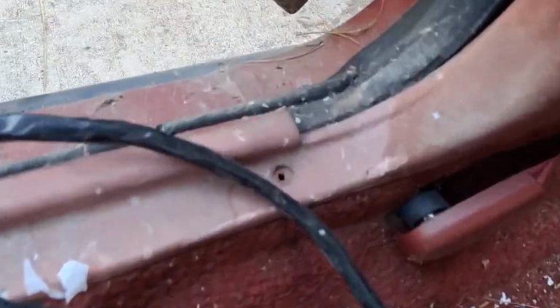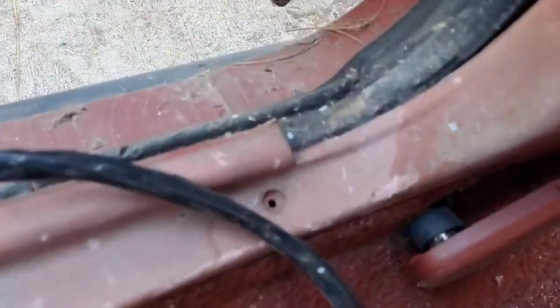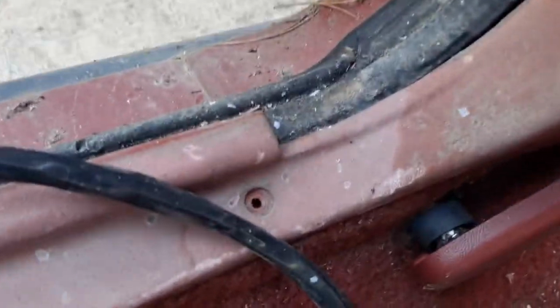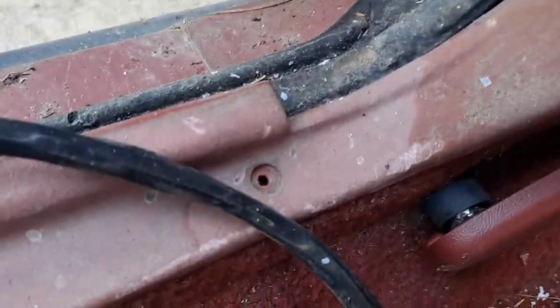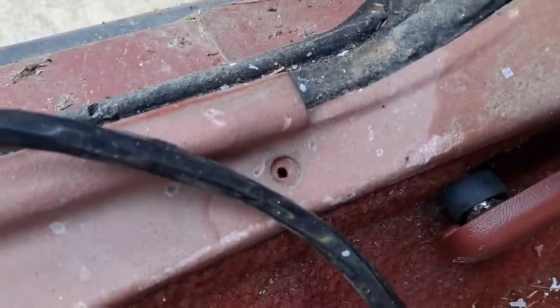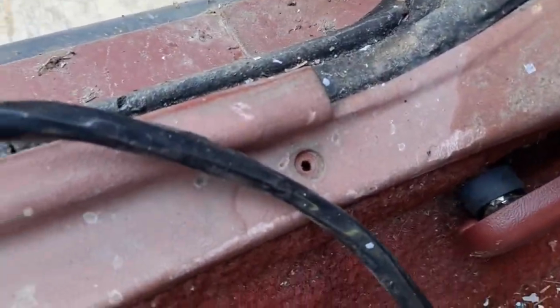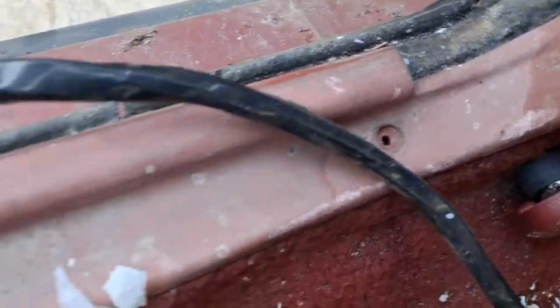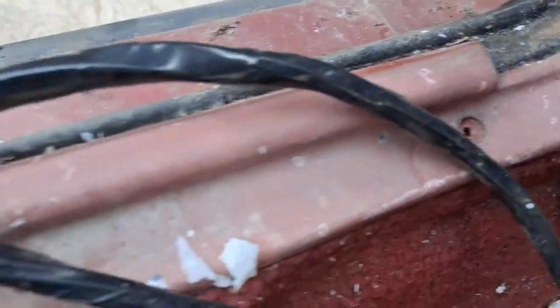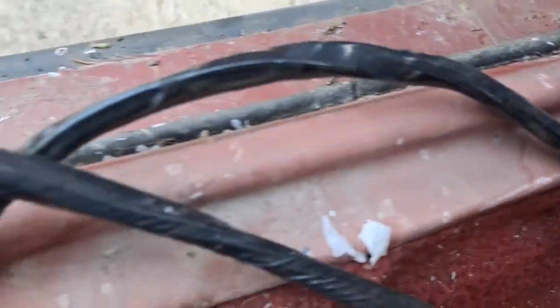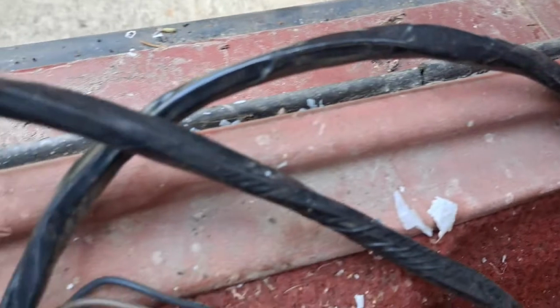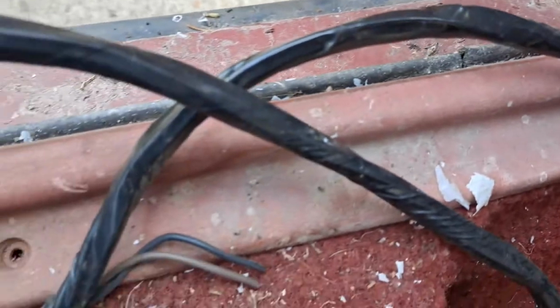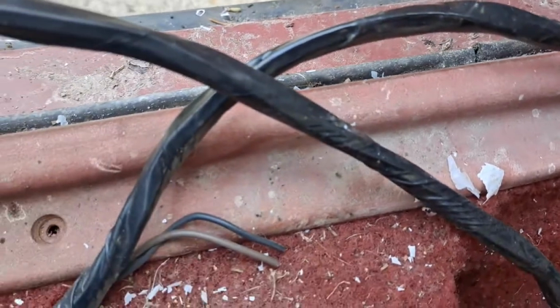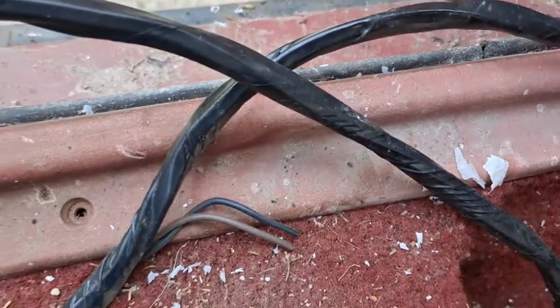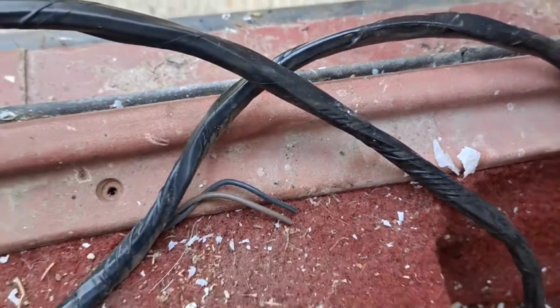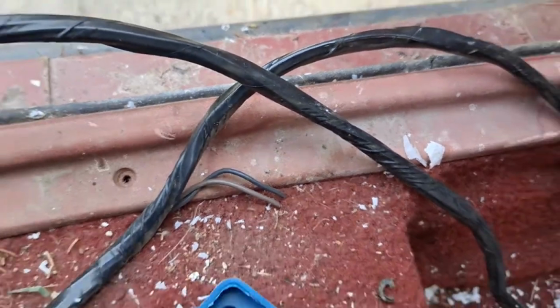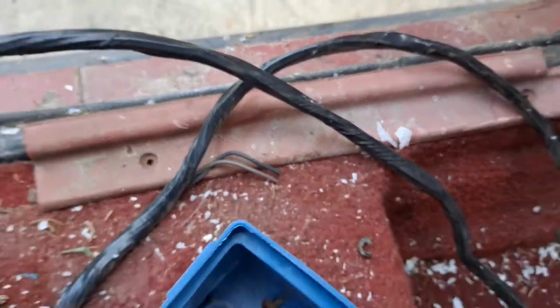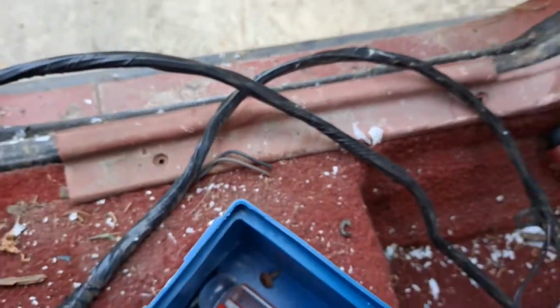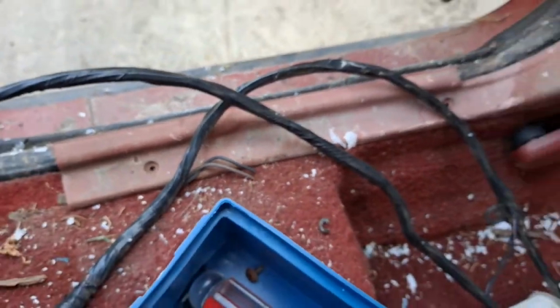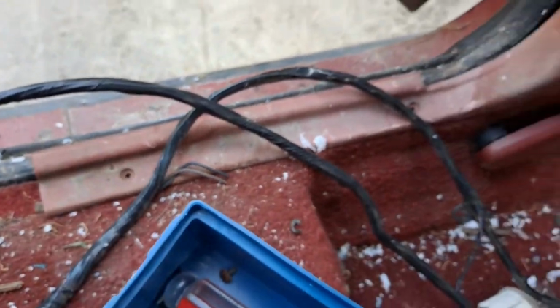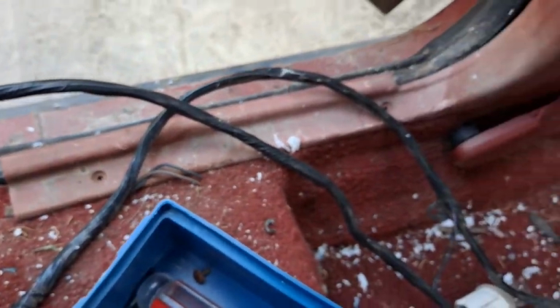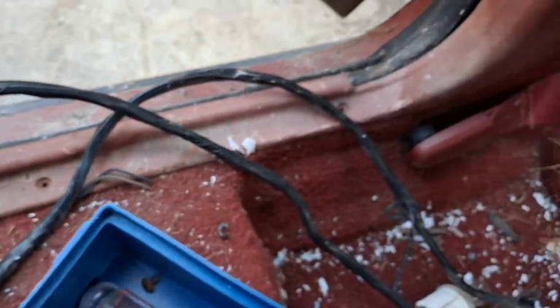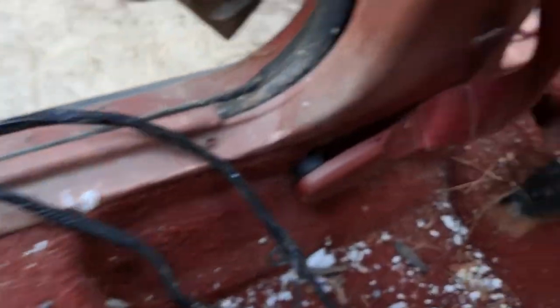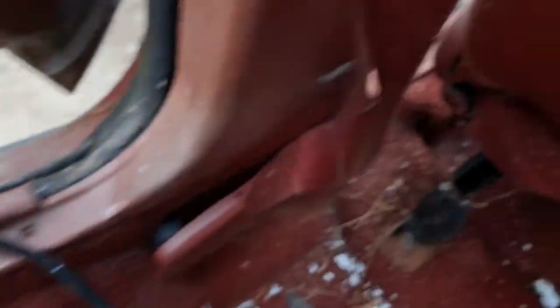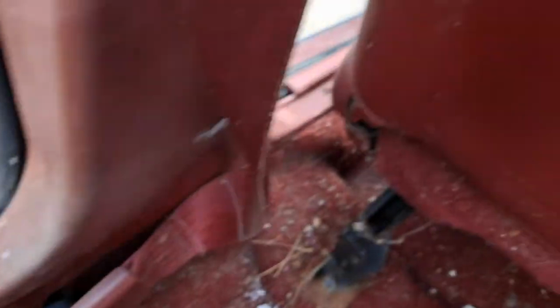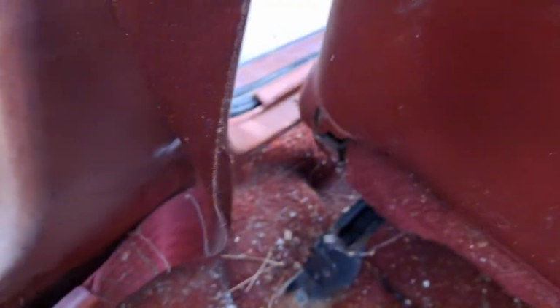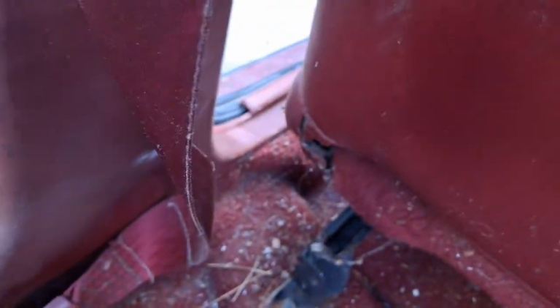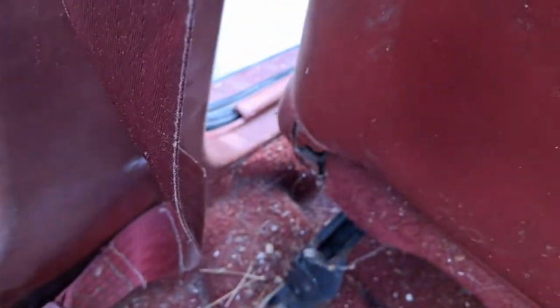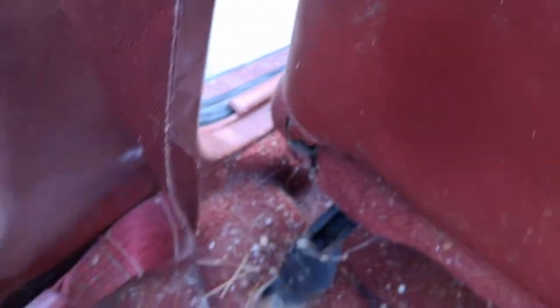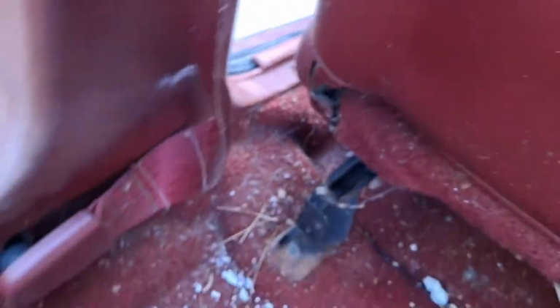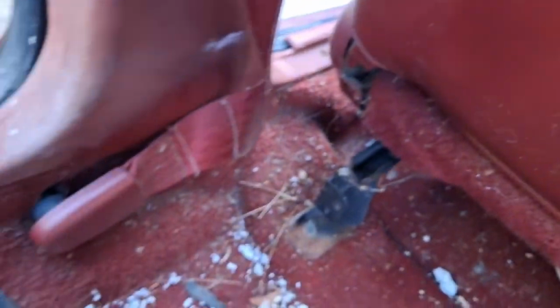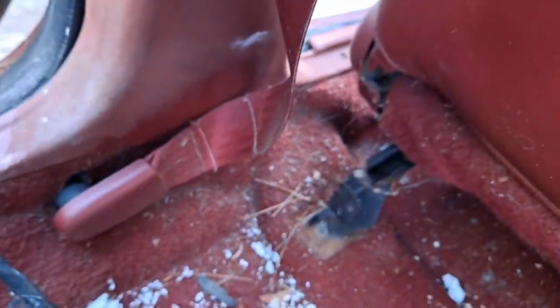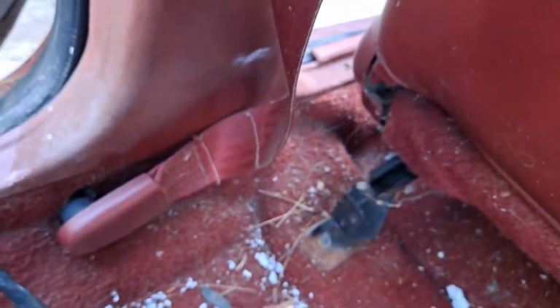The first thing you'll want to do is remove all the screws from the kick panel. There'll be just a couple in the back, and then a couple up front.